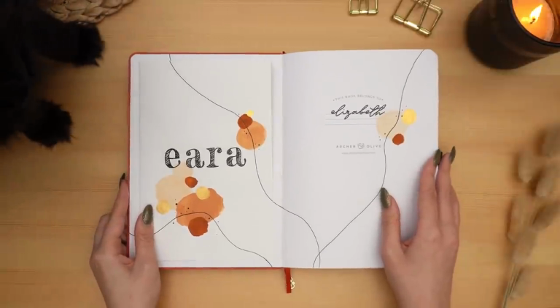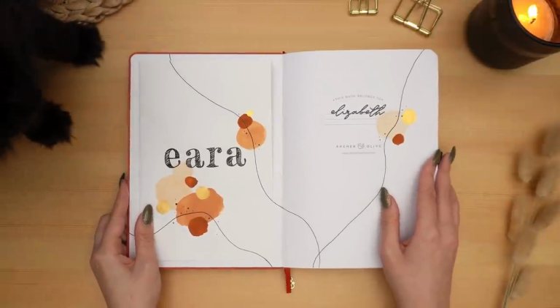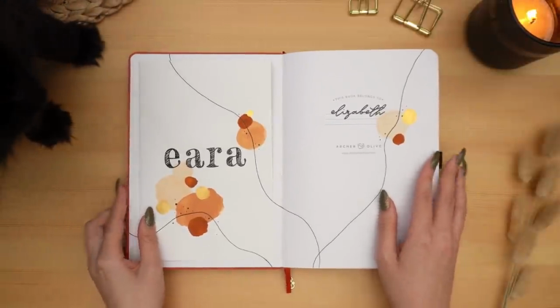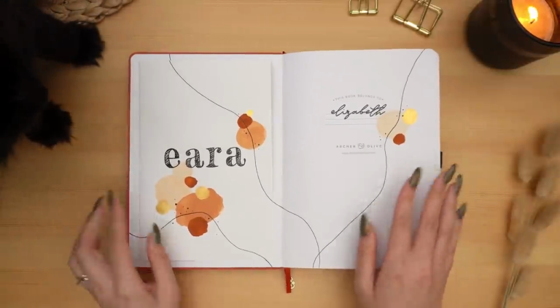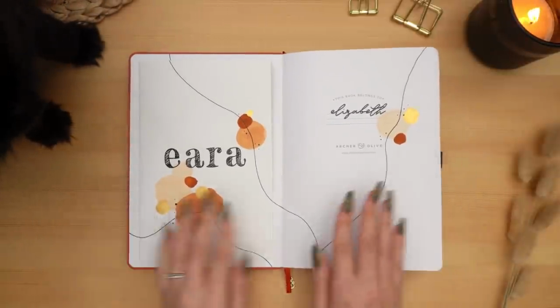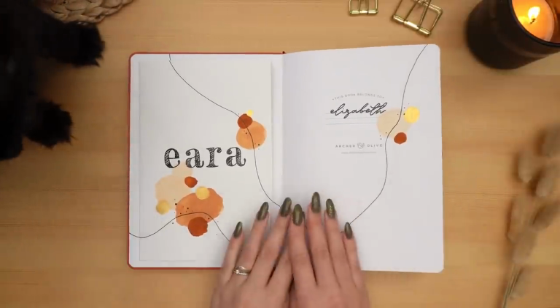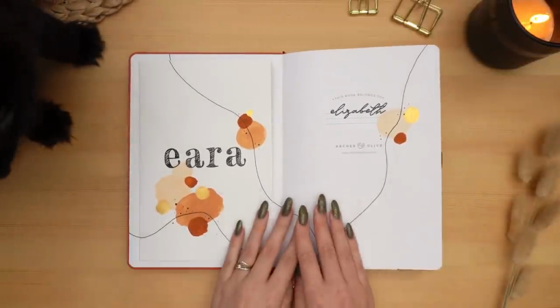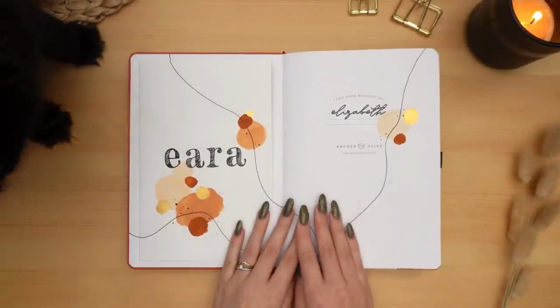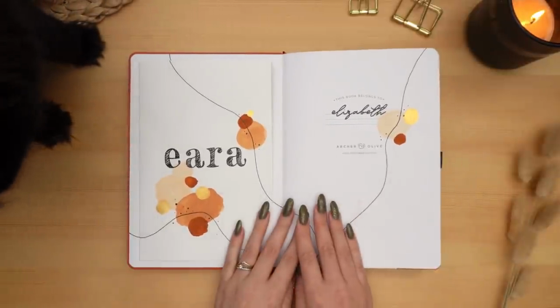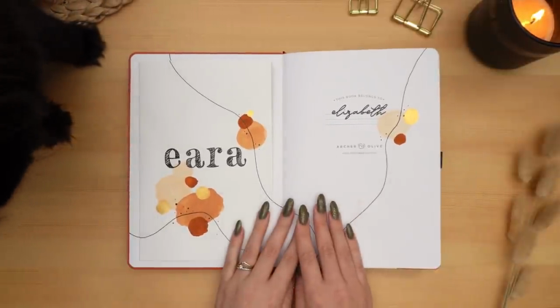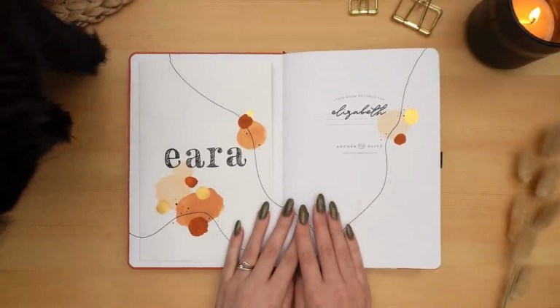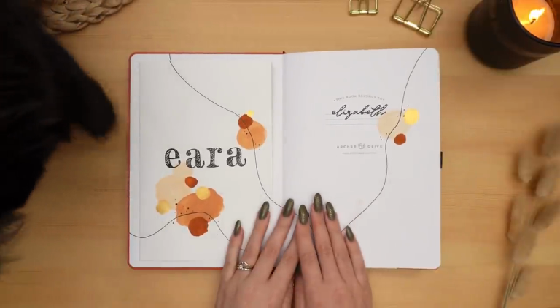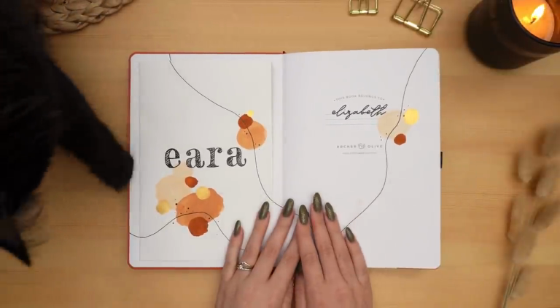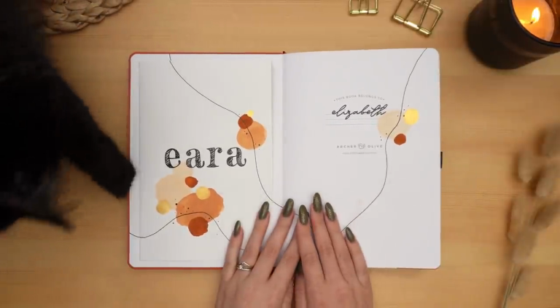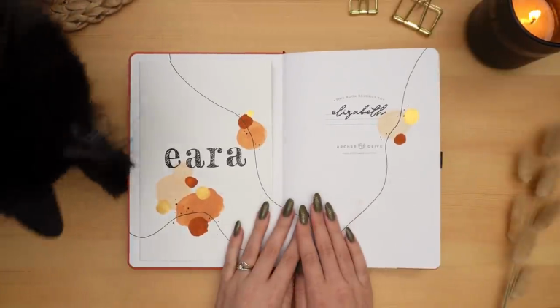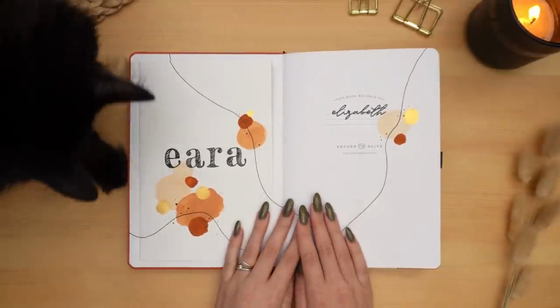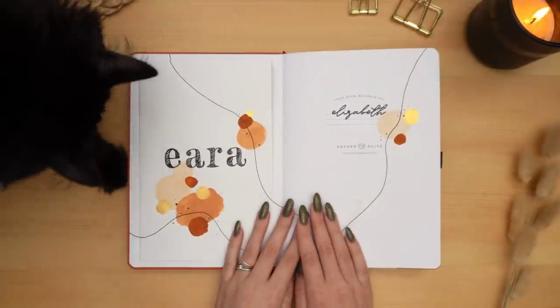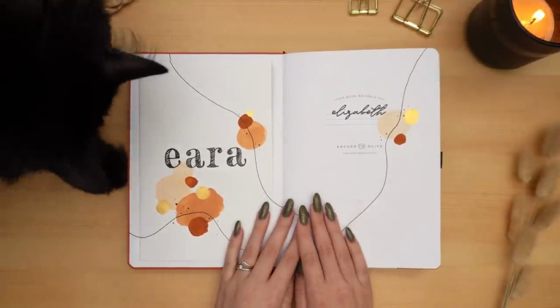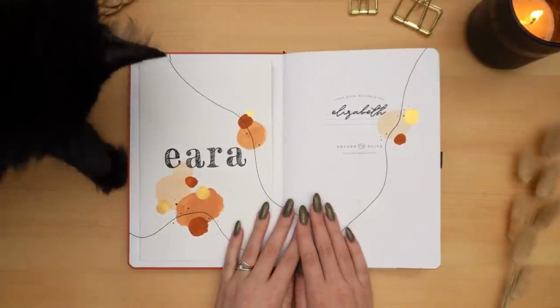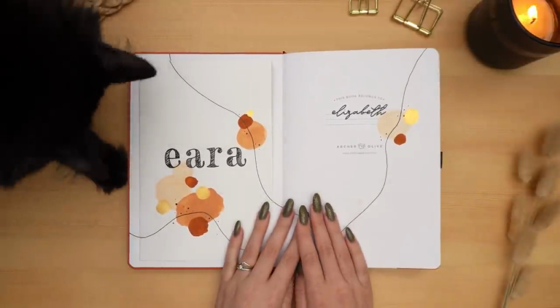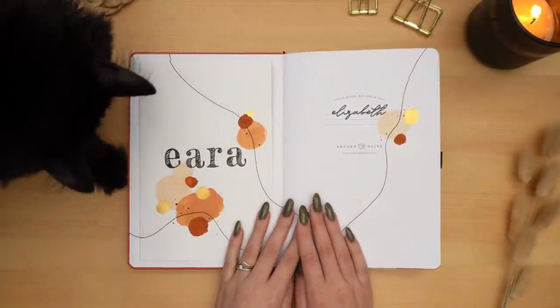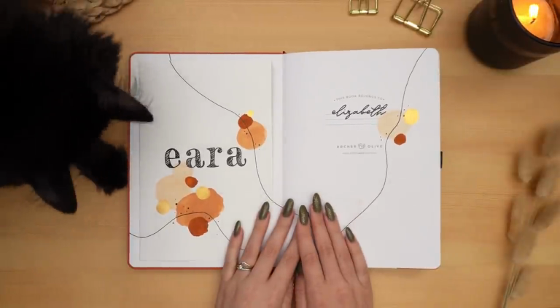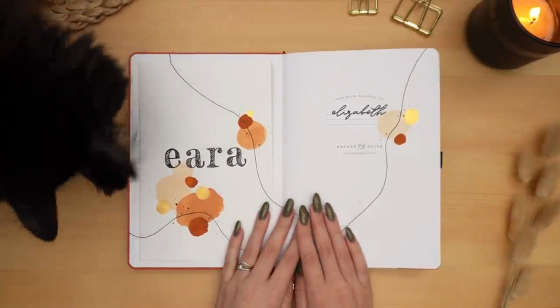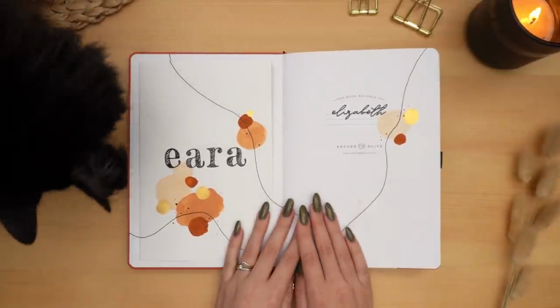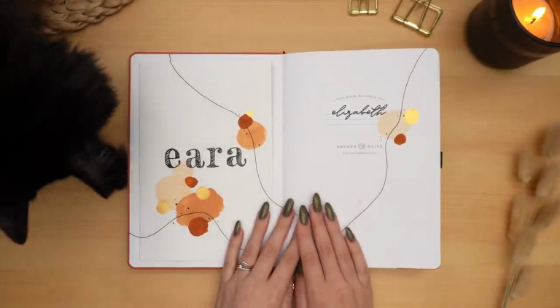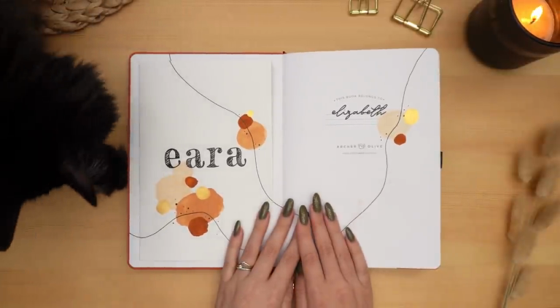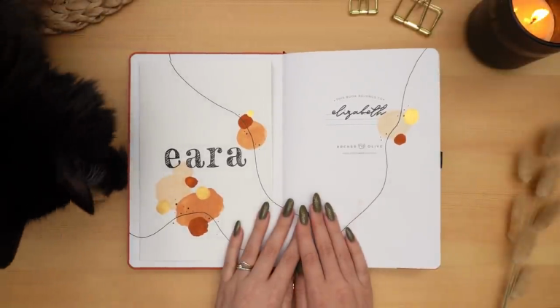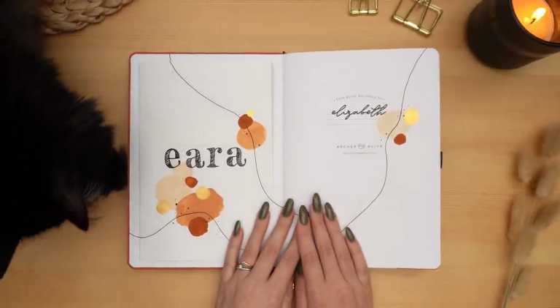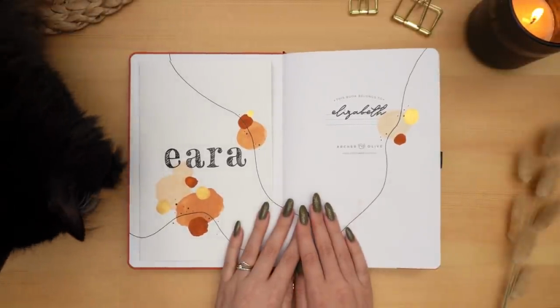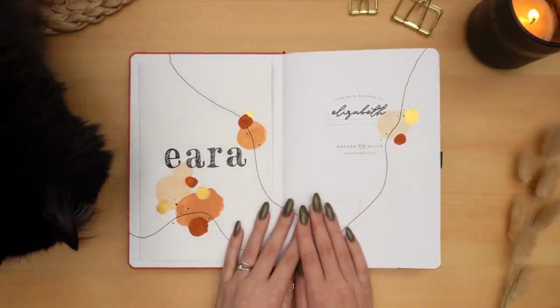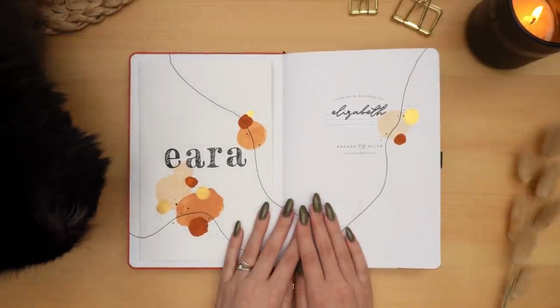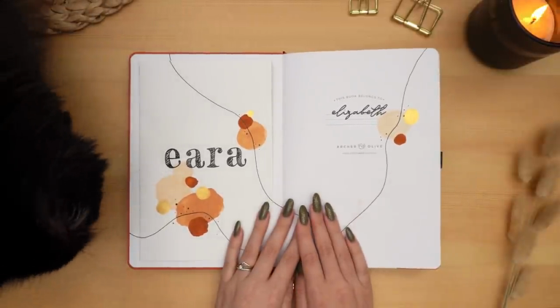Chewy, you're kind of putting a shadow on my book — do you want to lie down?